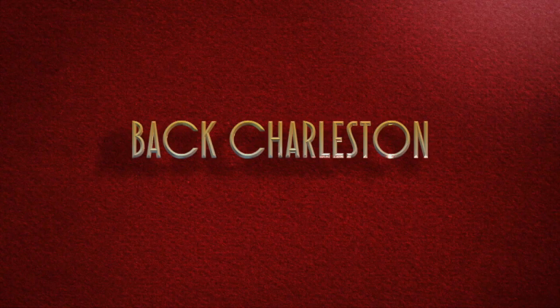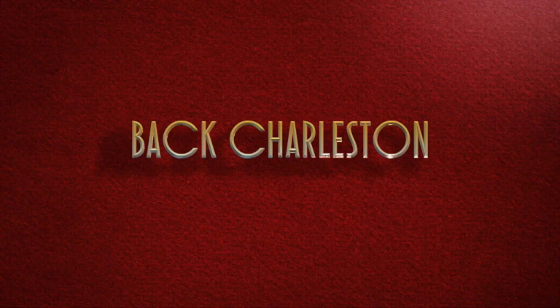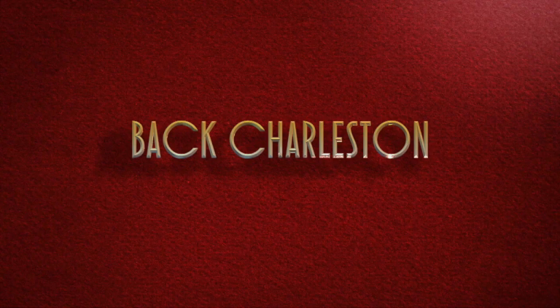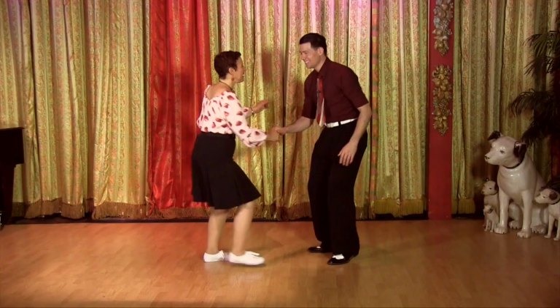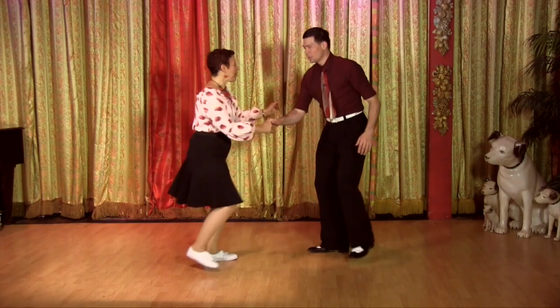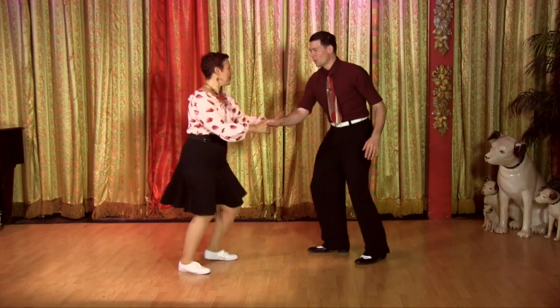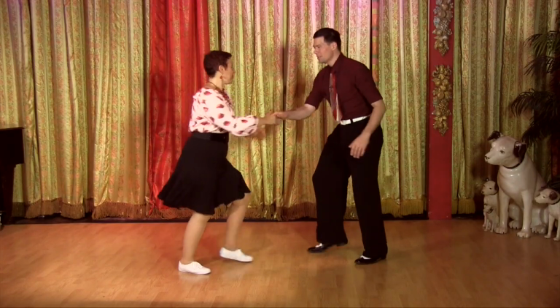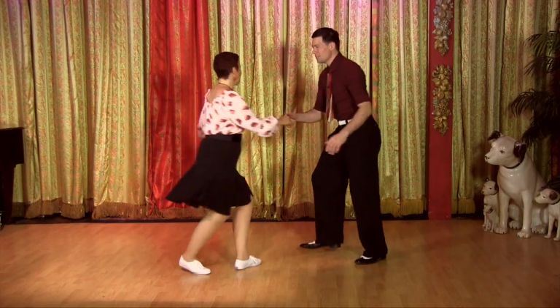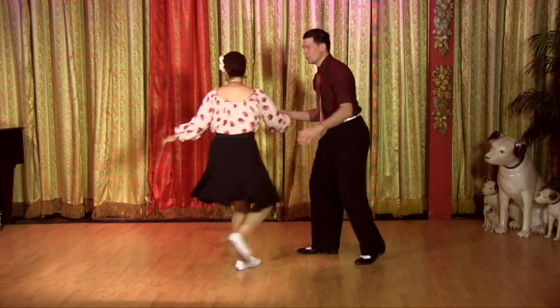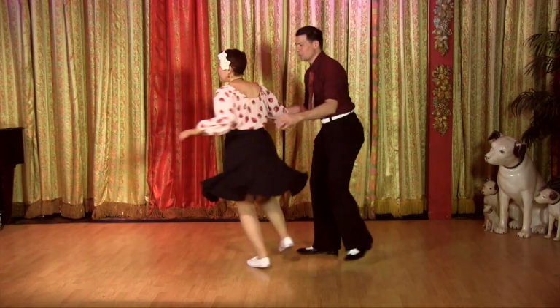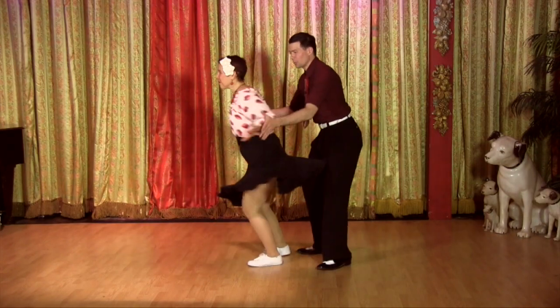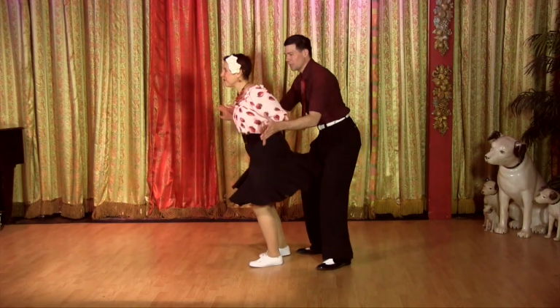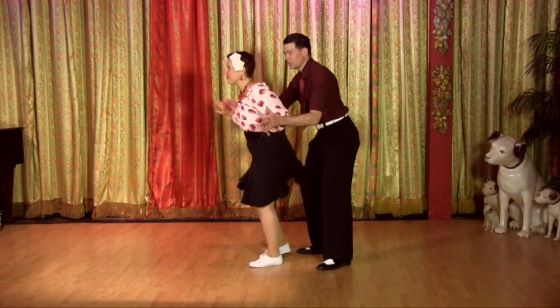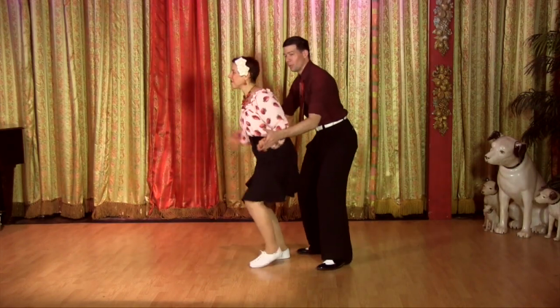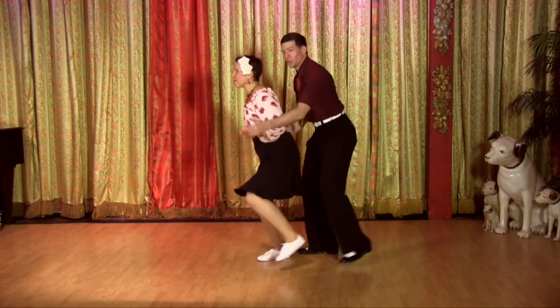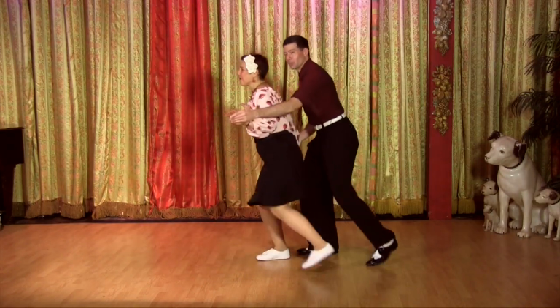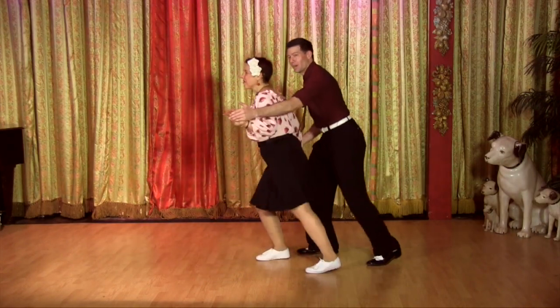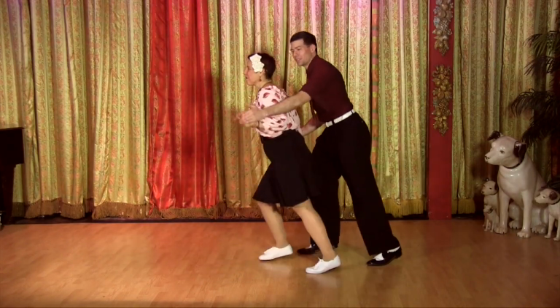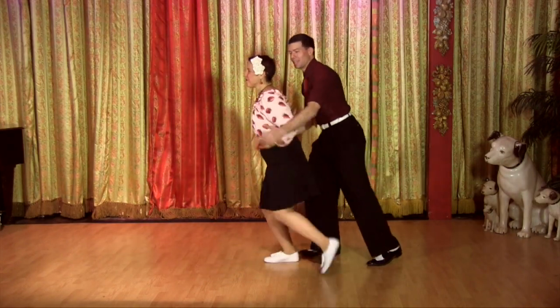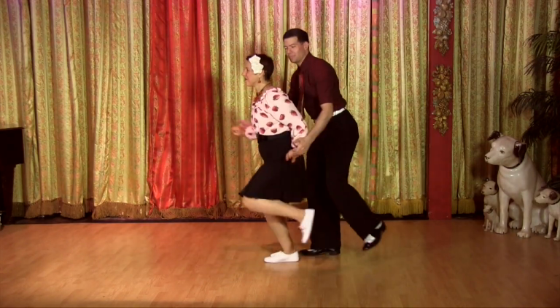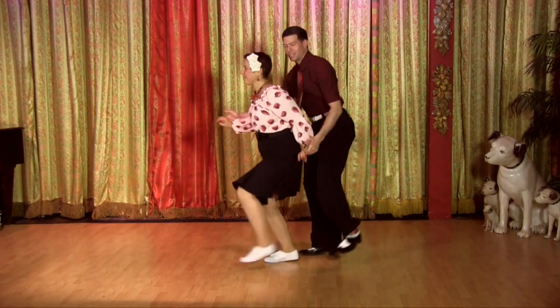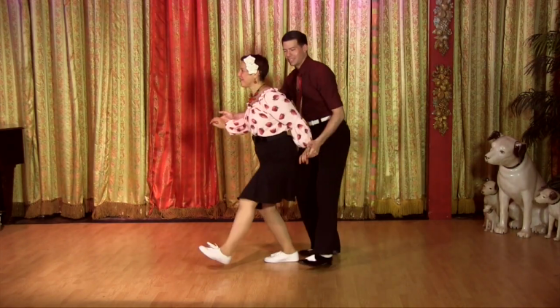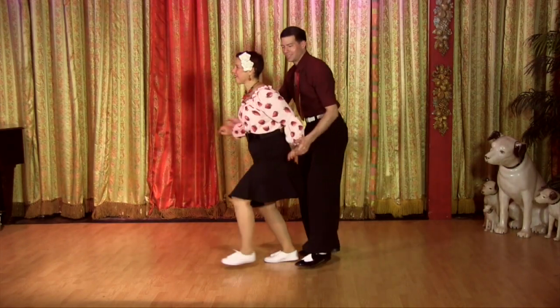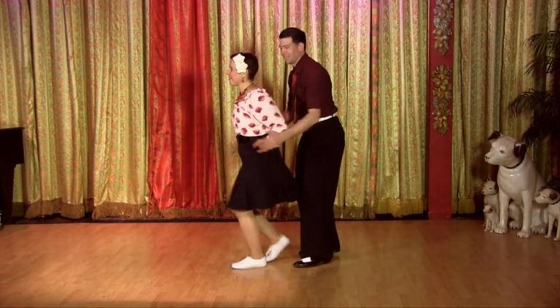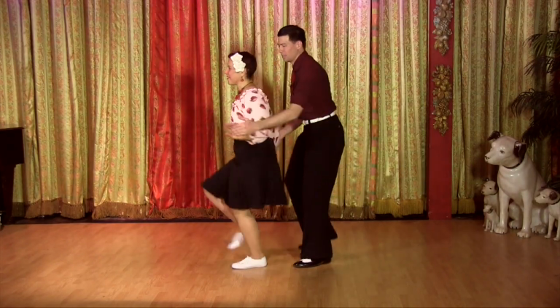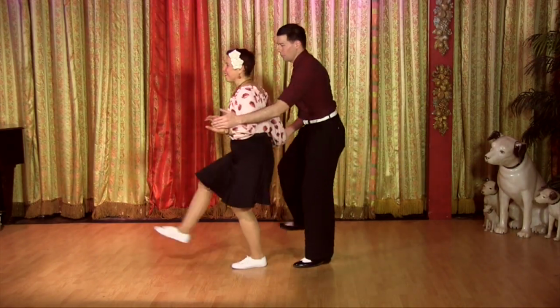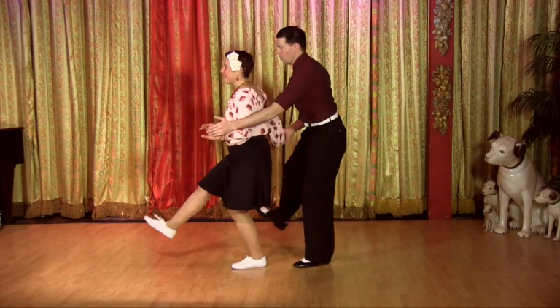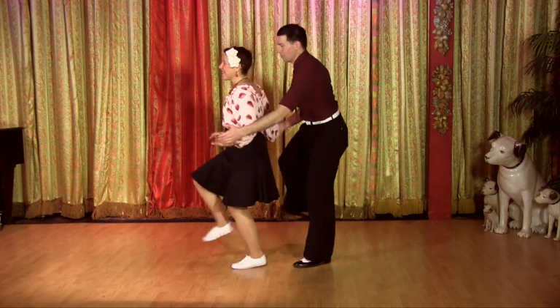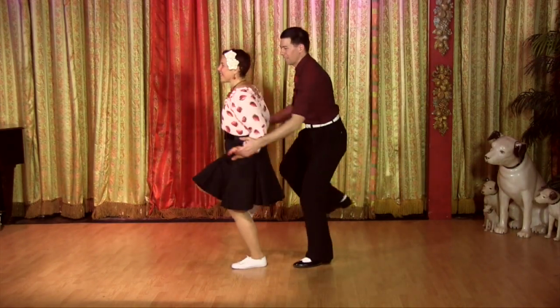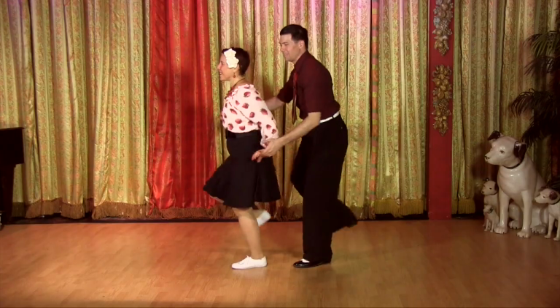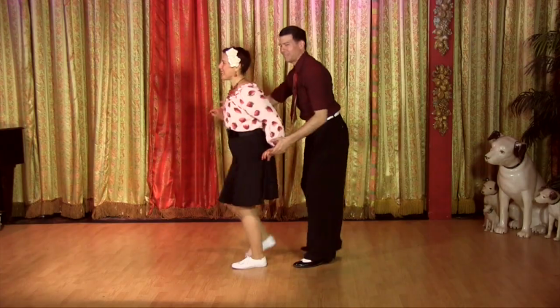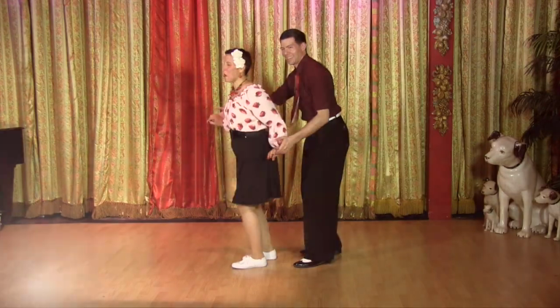Seven and one, two, three, hold, rock, step, kick, forward and back.